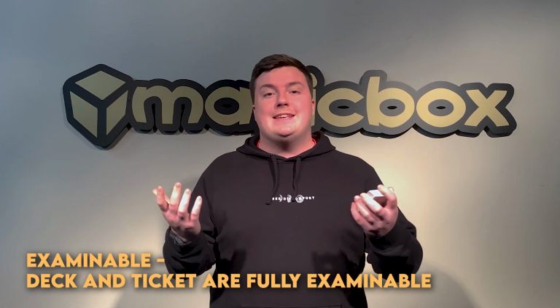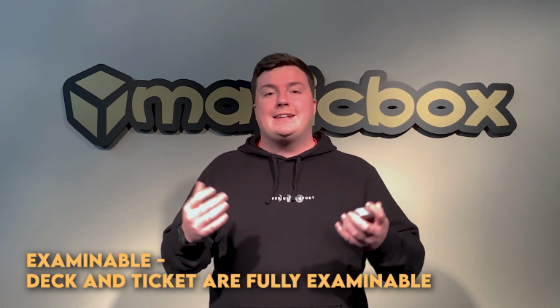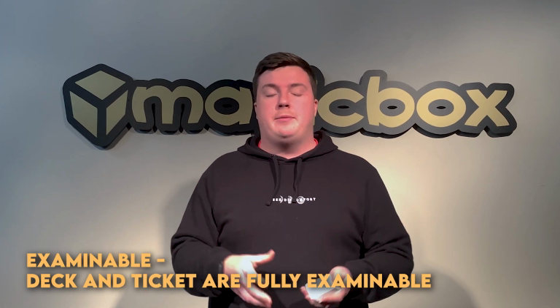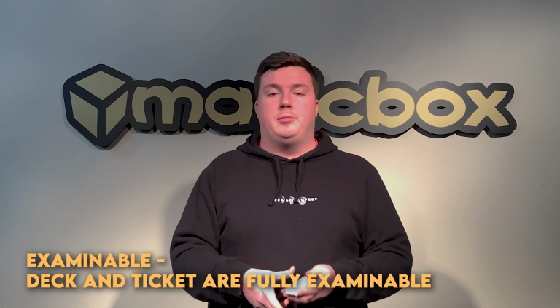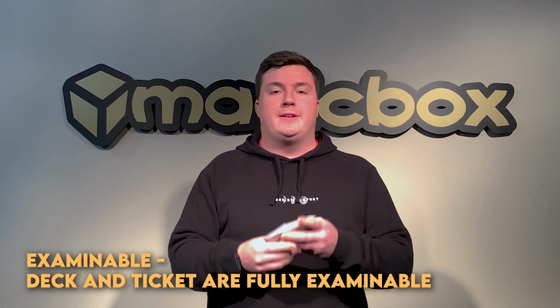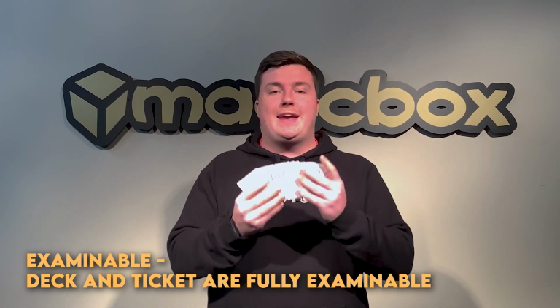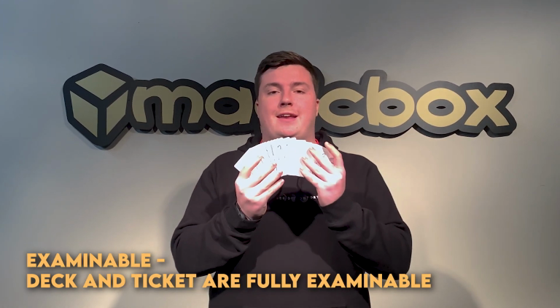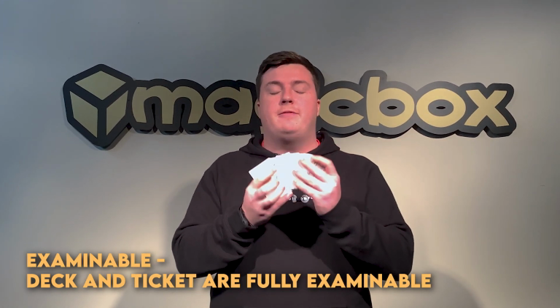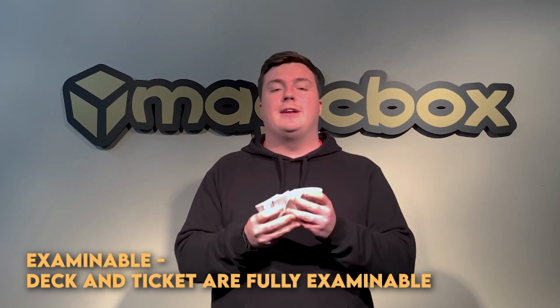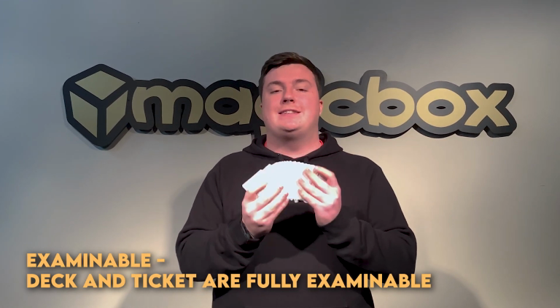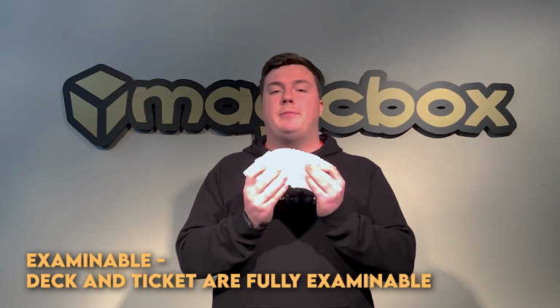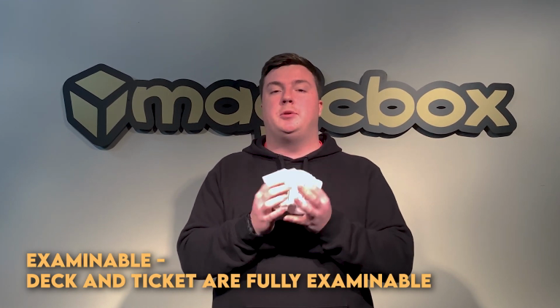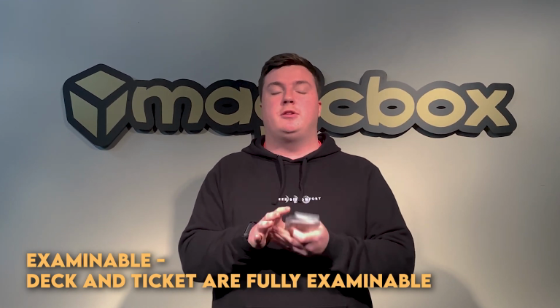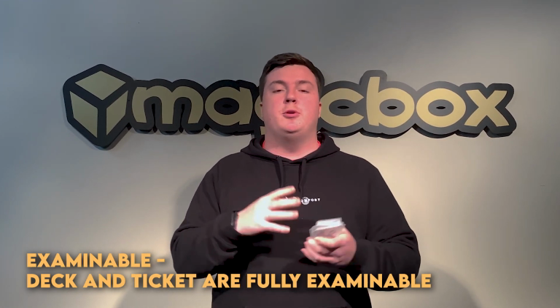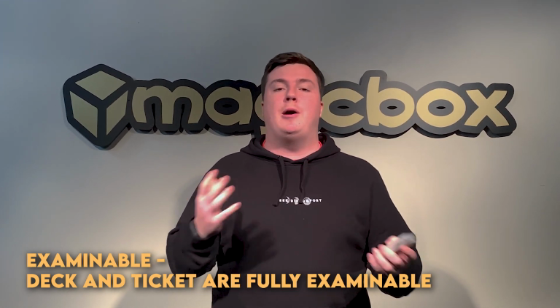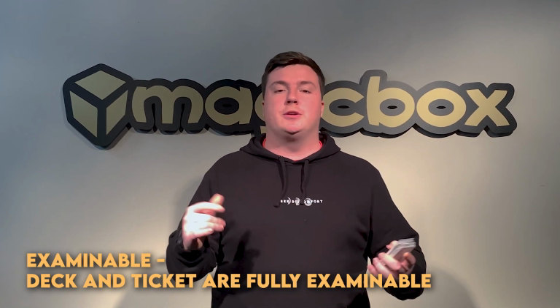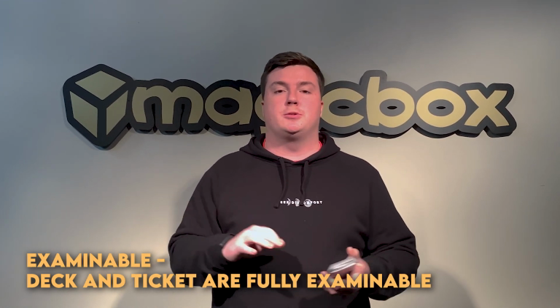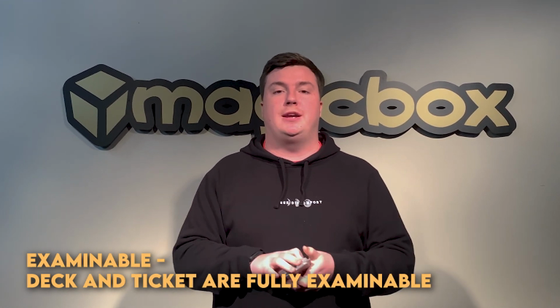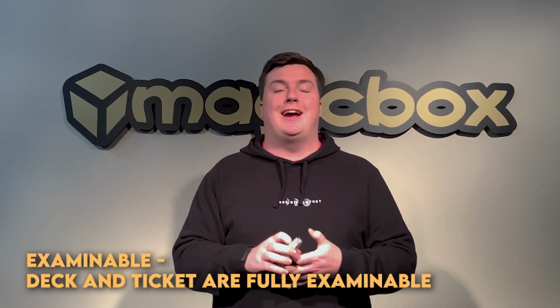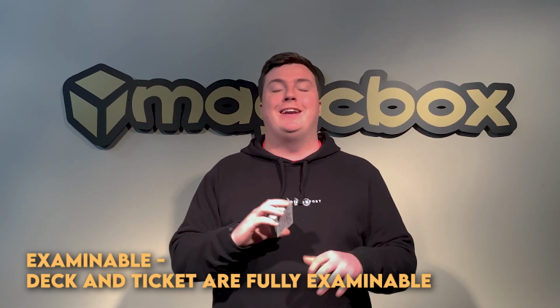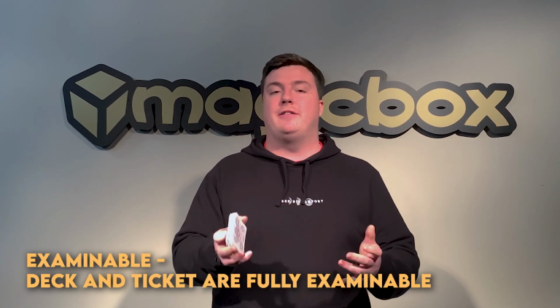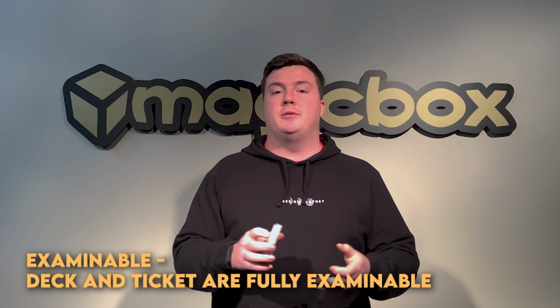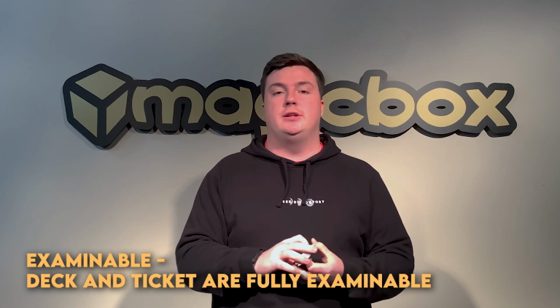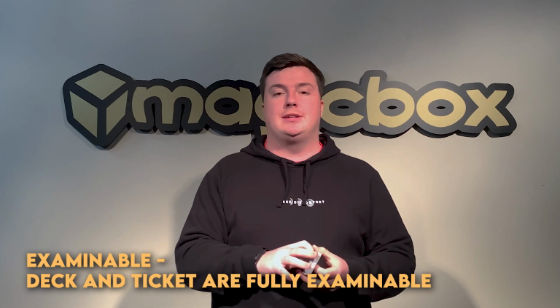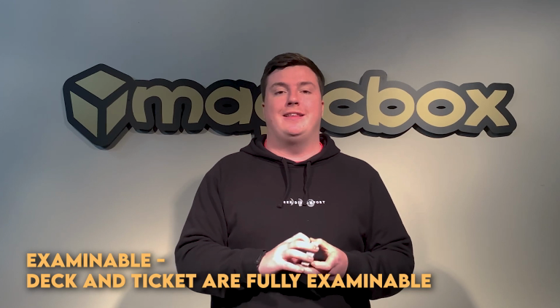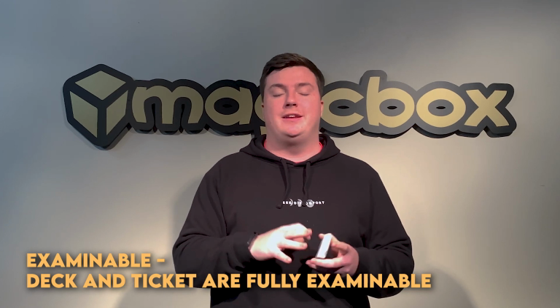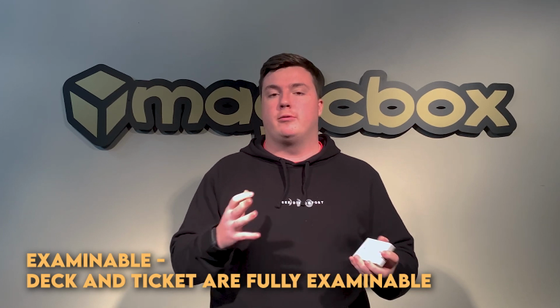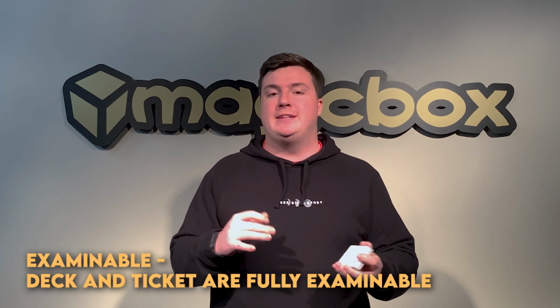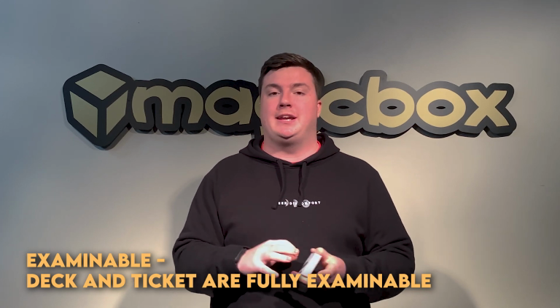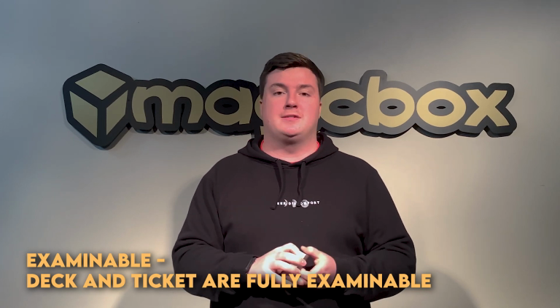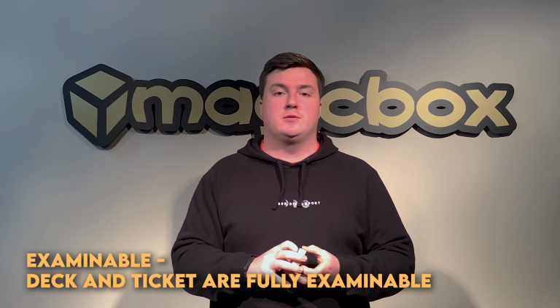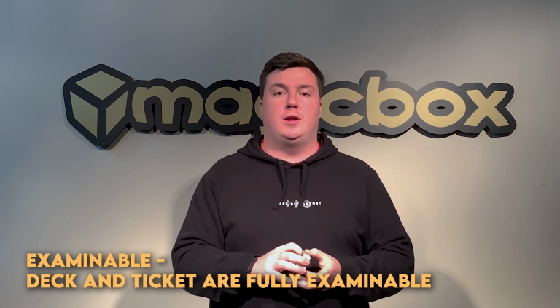Is it examinable? The deck is fully examinable throughout the trick and afterwards, and the lottery ticket is as well.